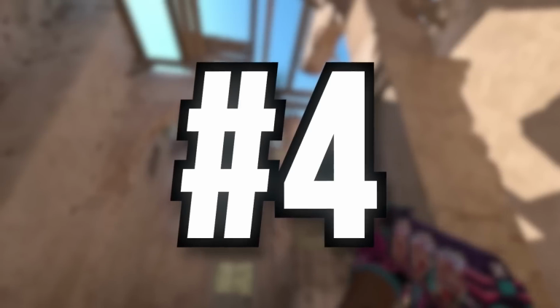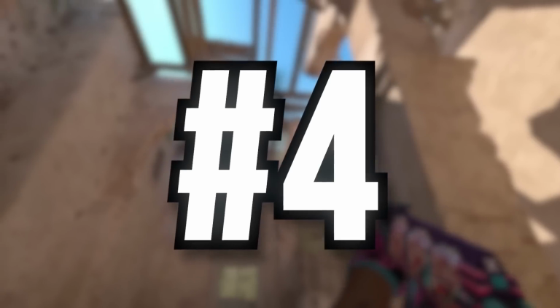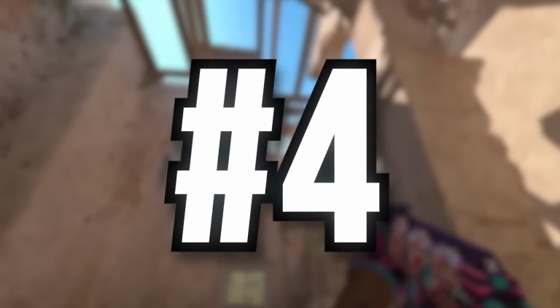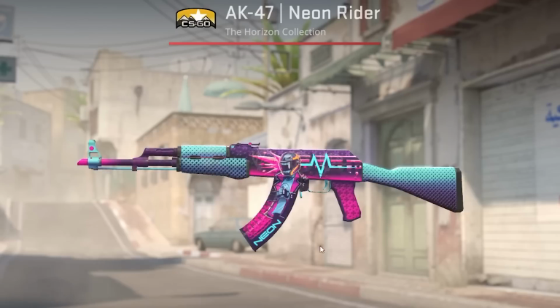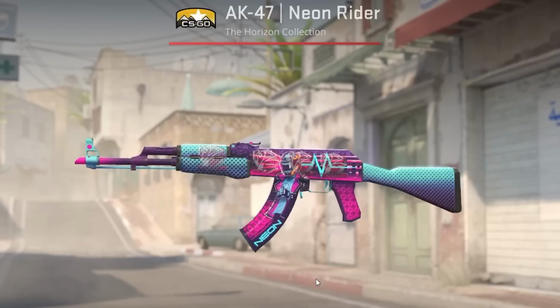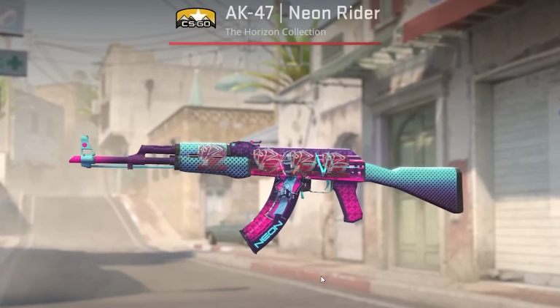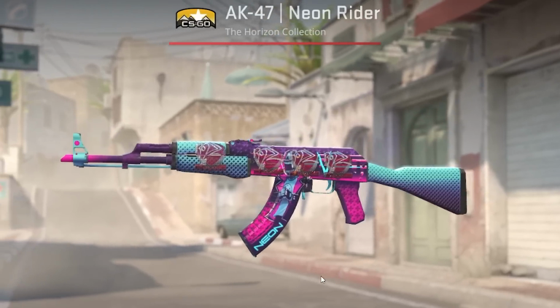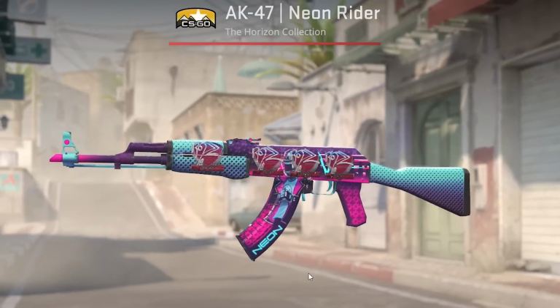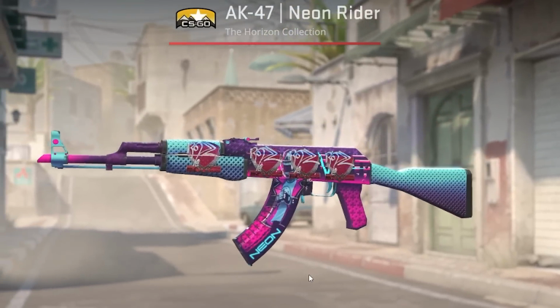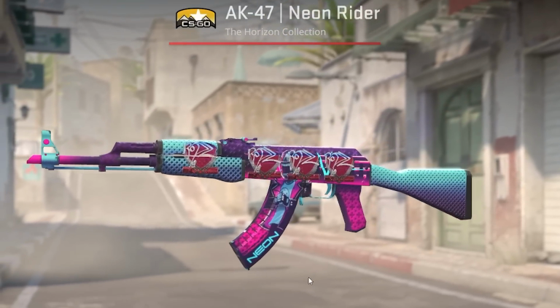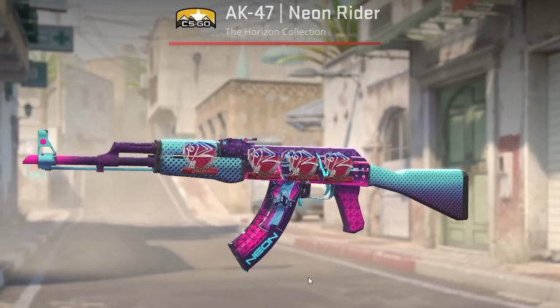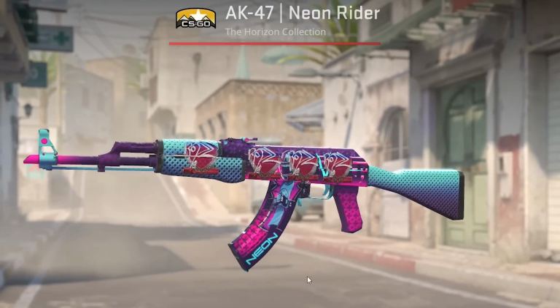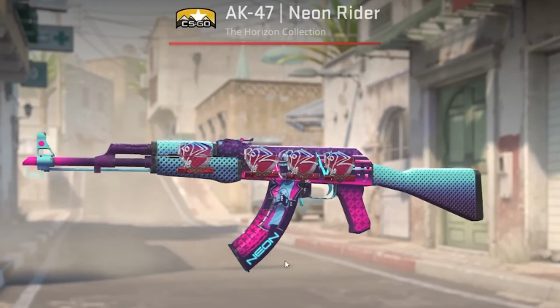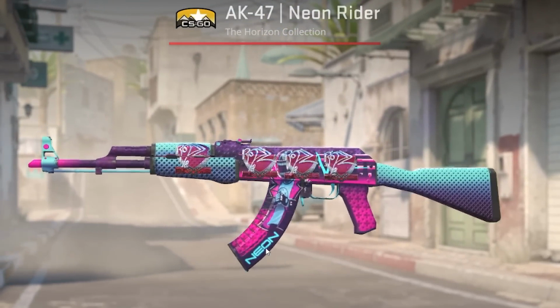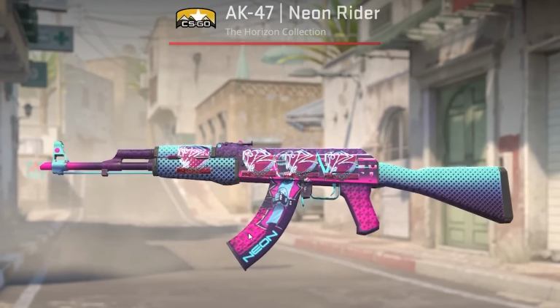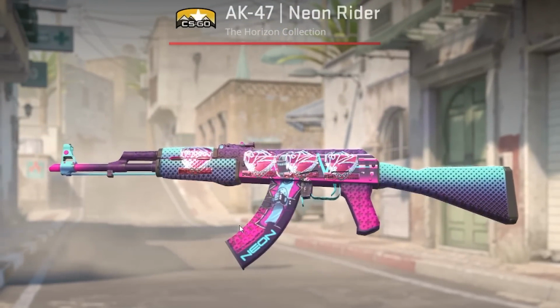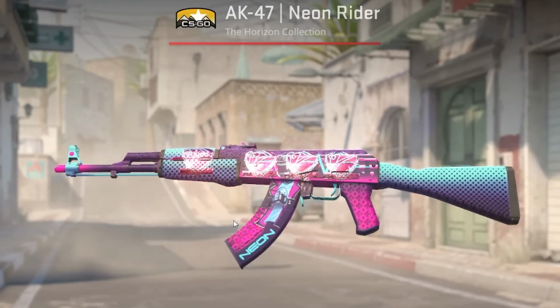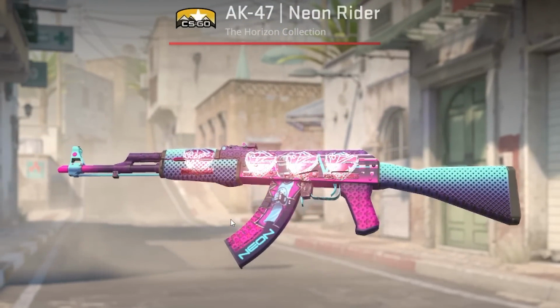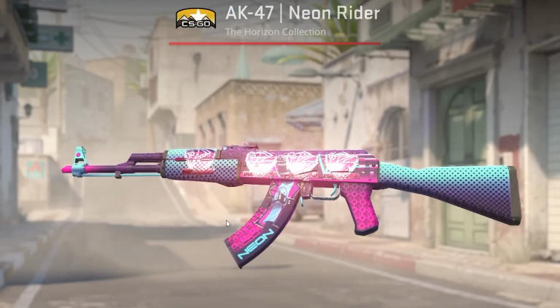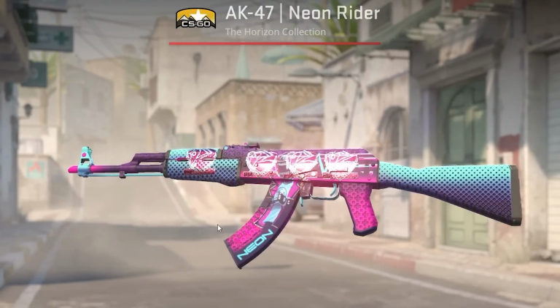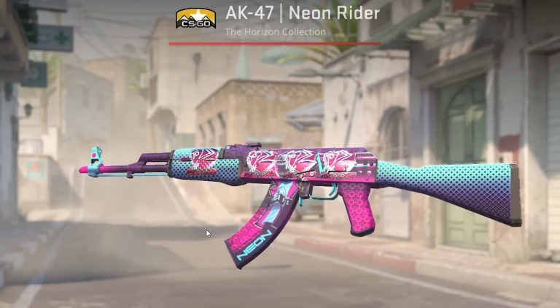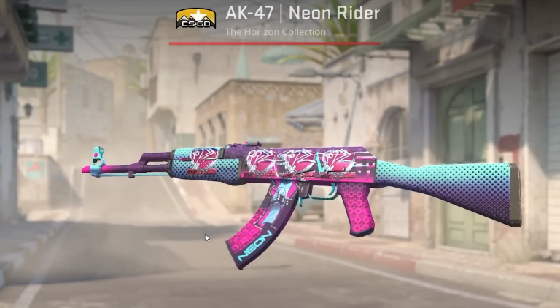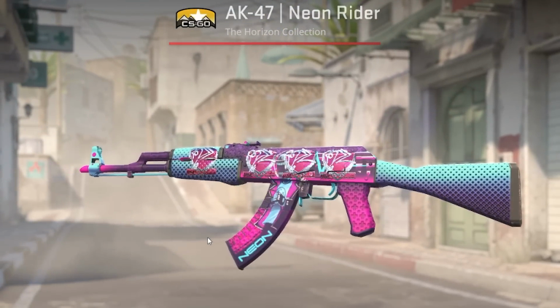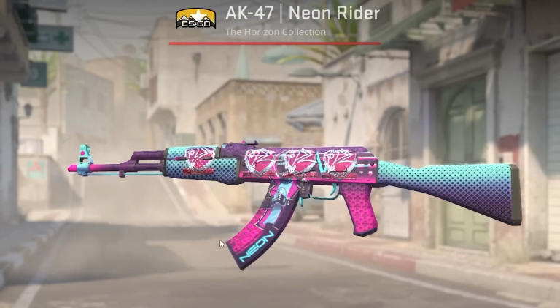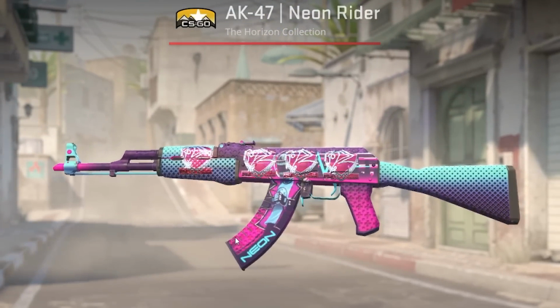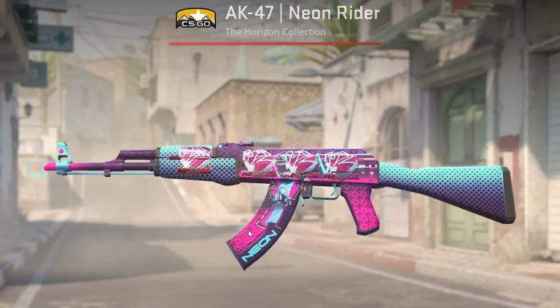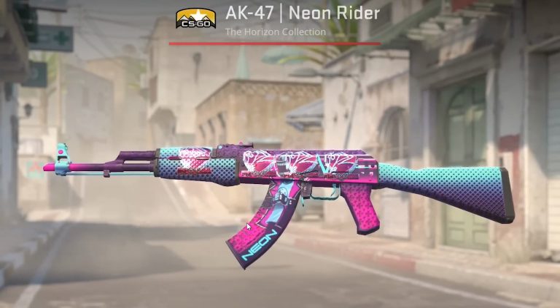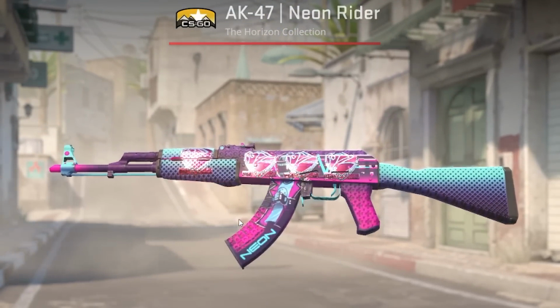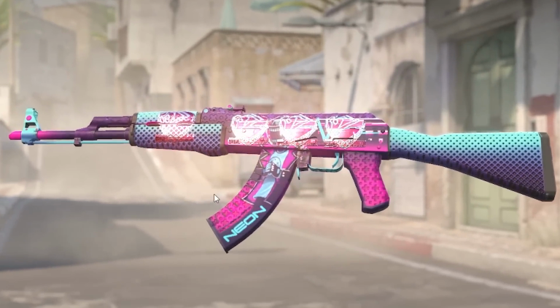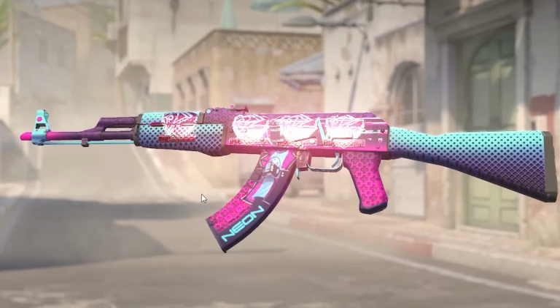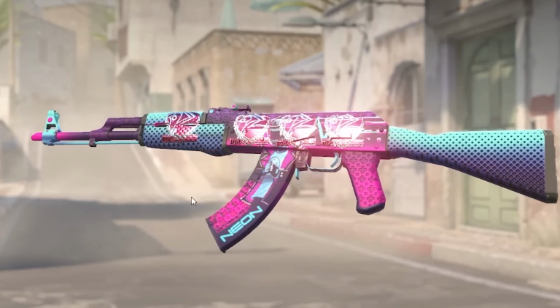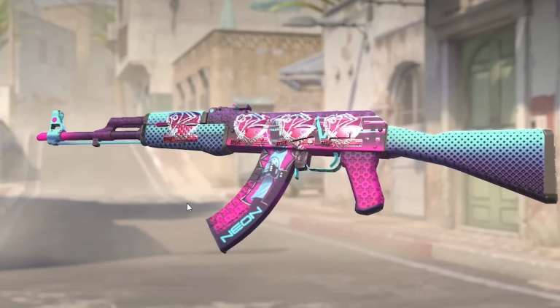Number four: lighting finally affects skins and stickers realistically, making skins look so much better.